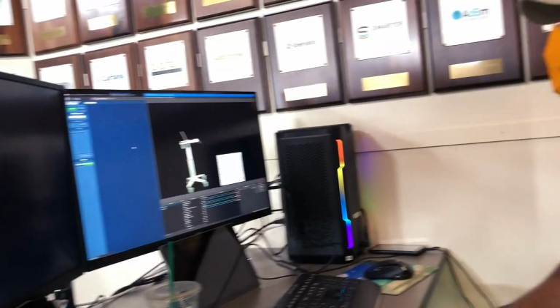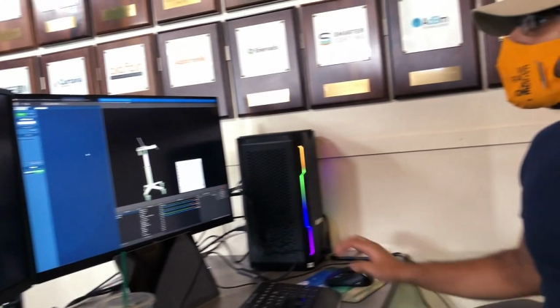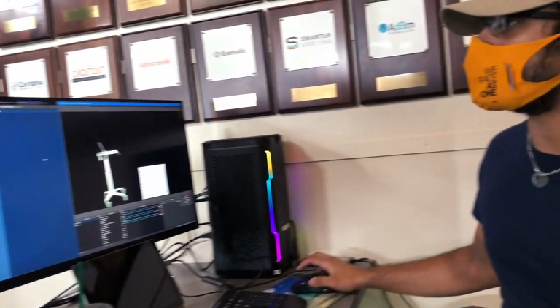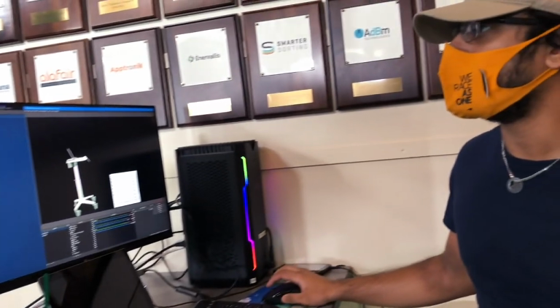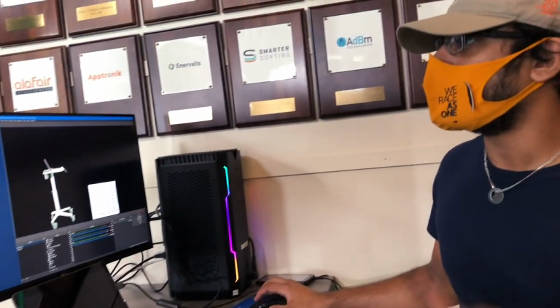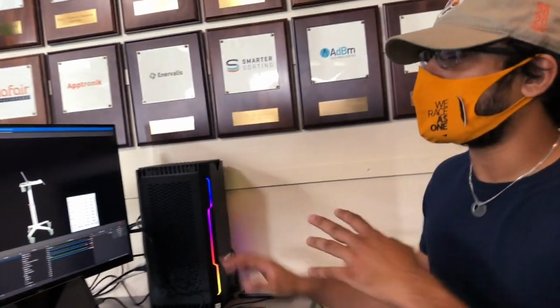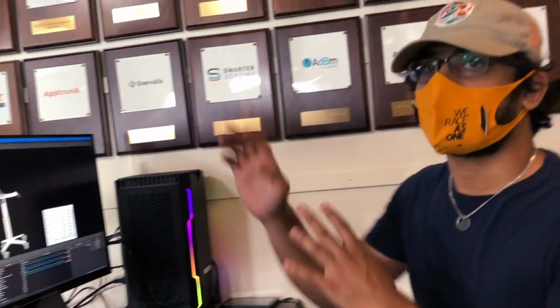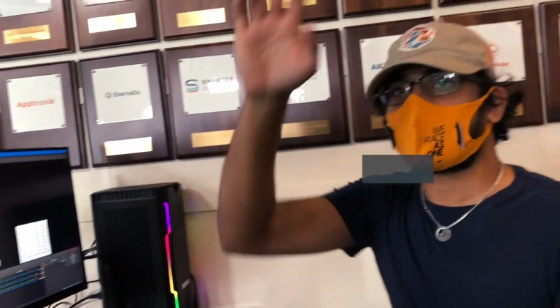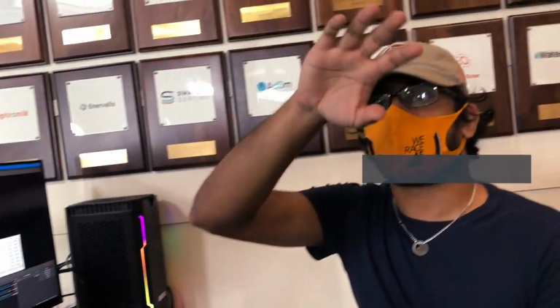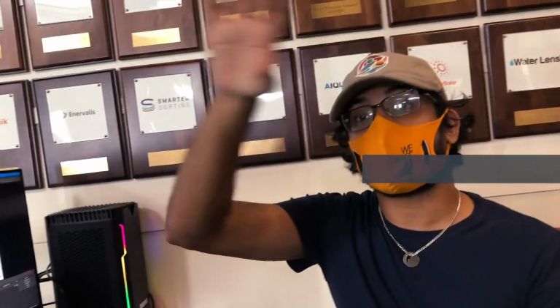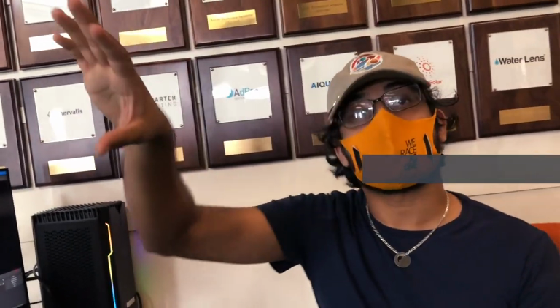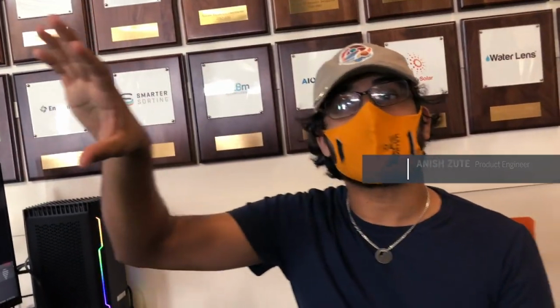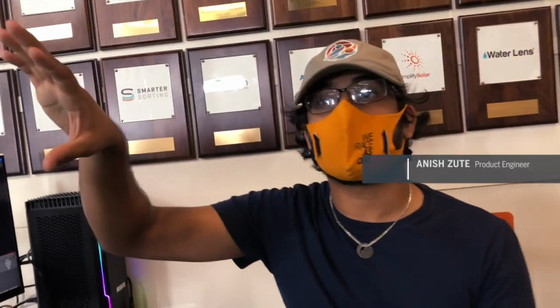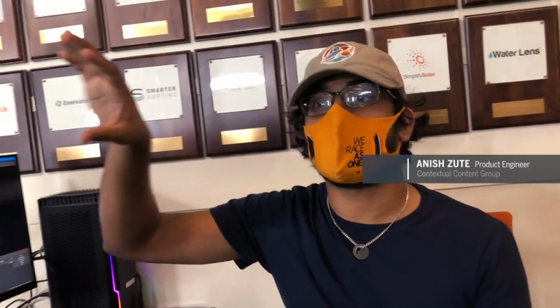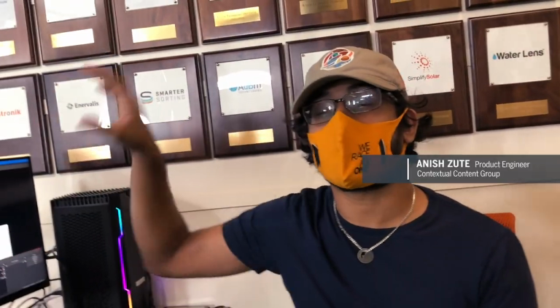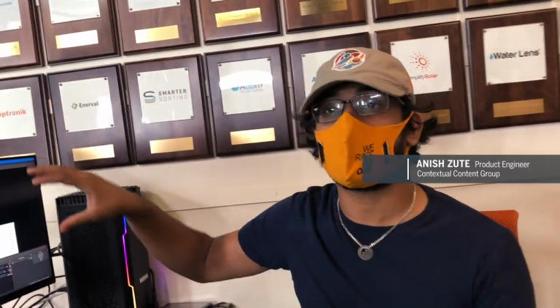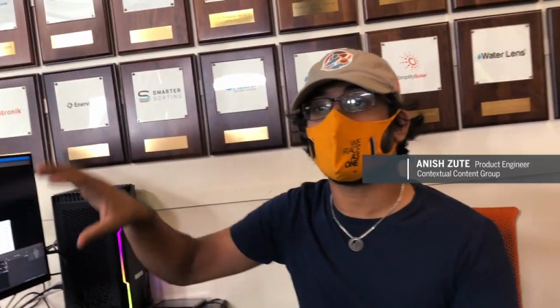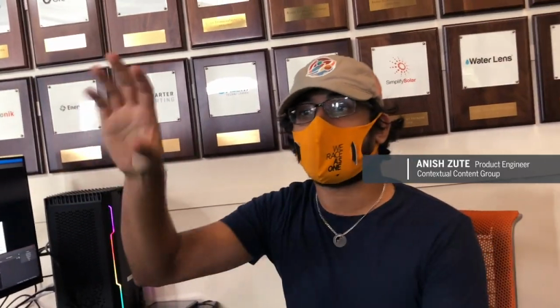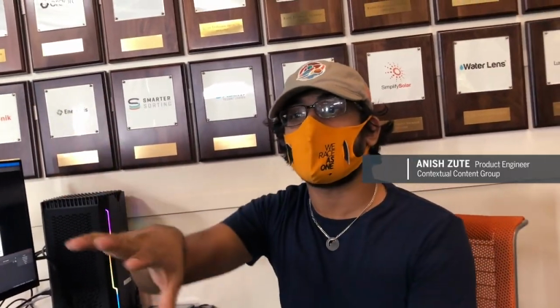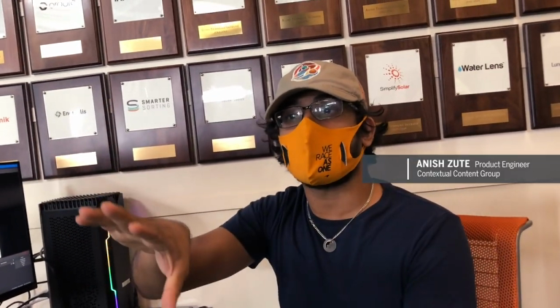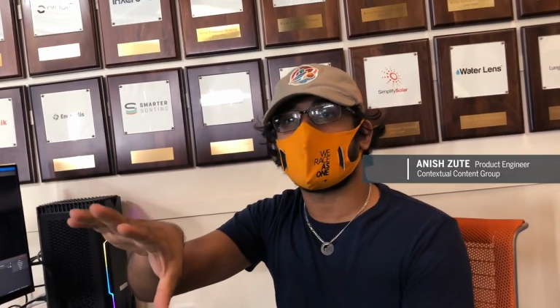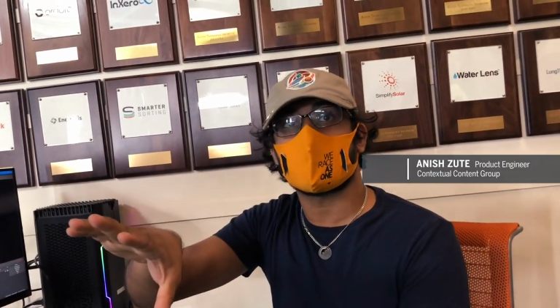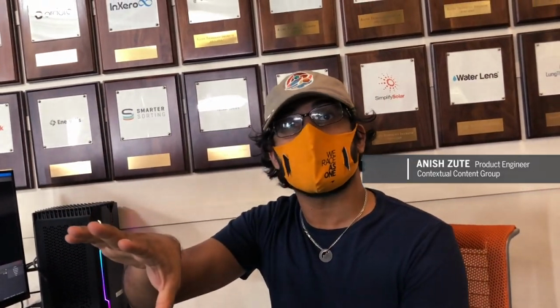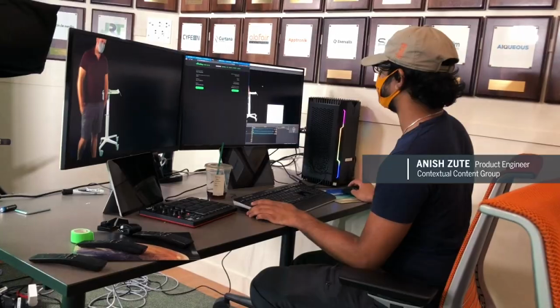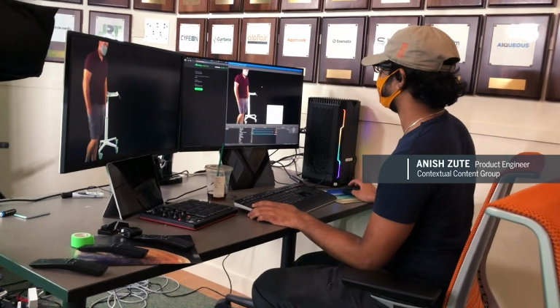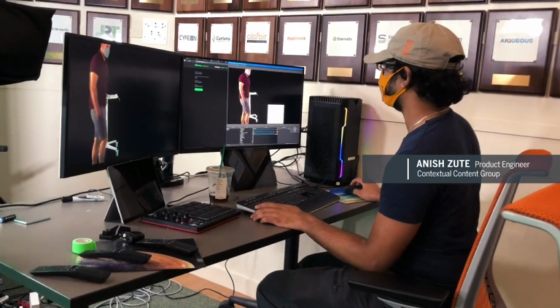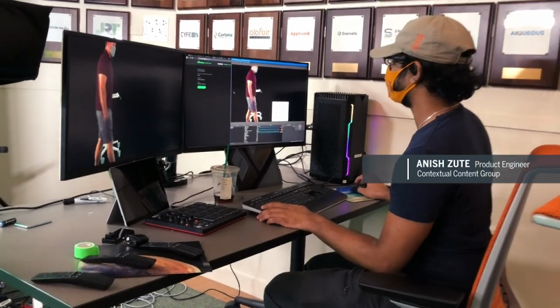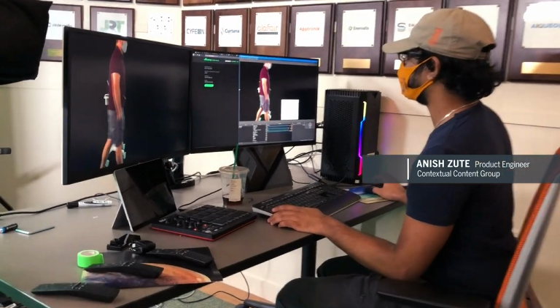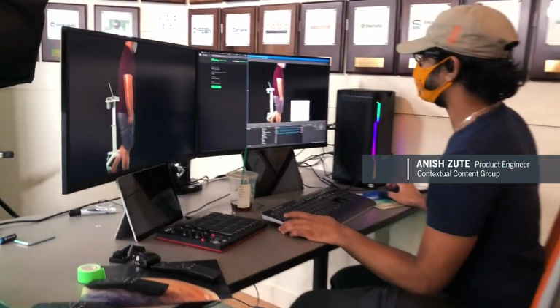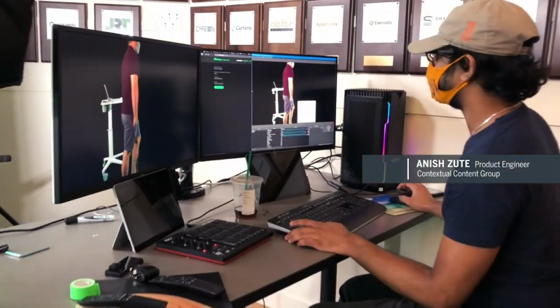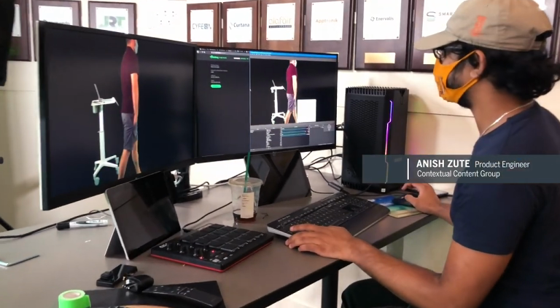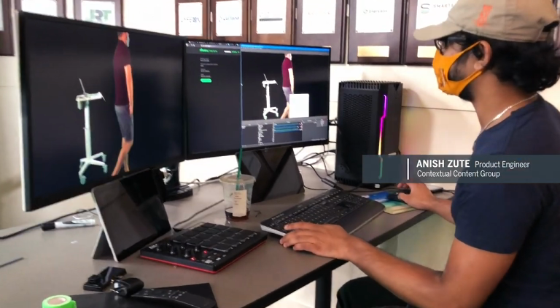I can control everything that's going on in the classroom and in the studio as well, so I have control of all these screens.